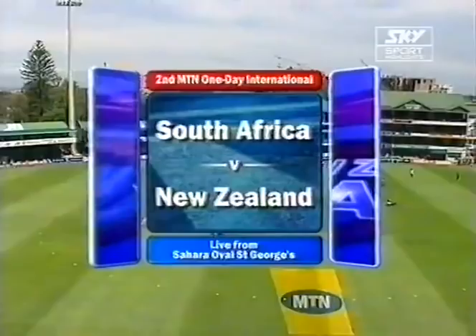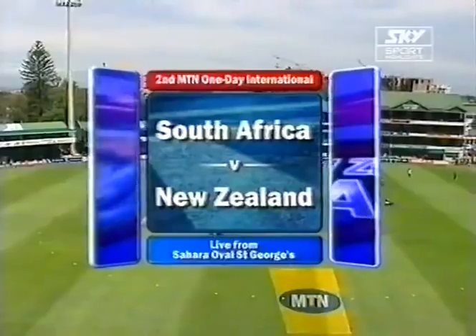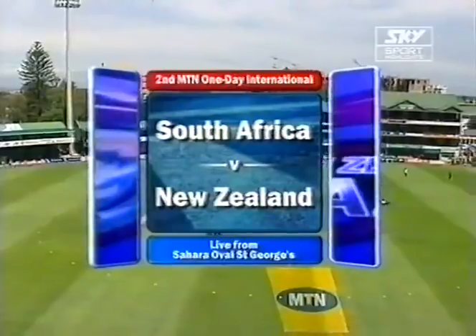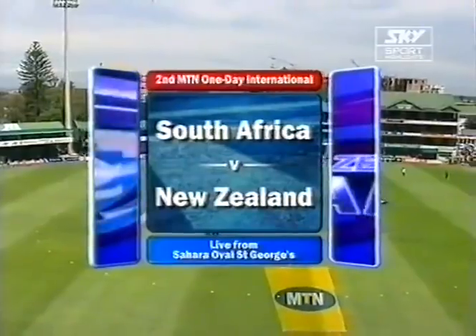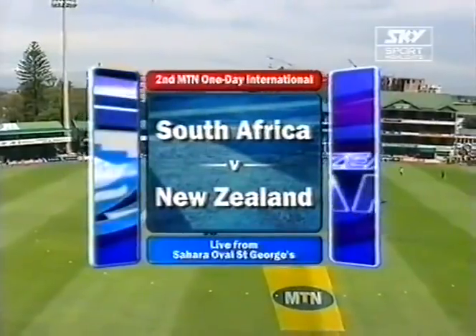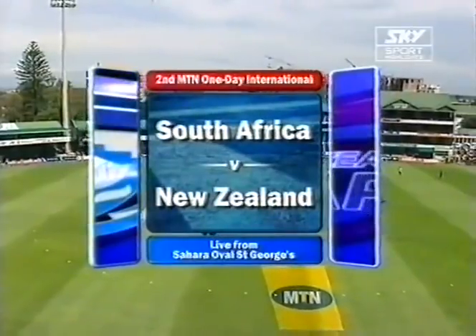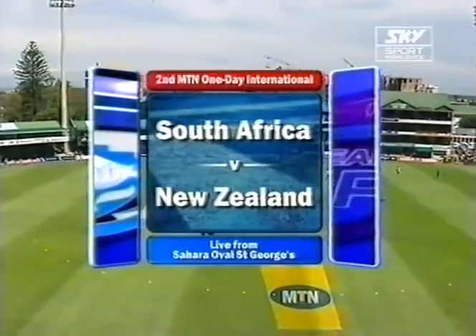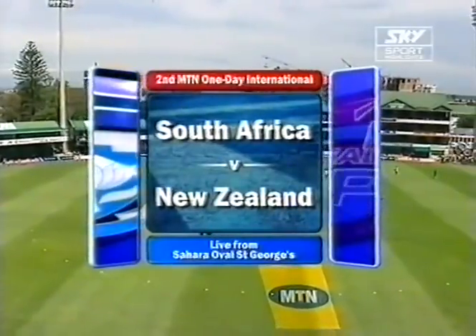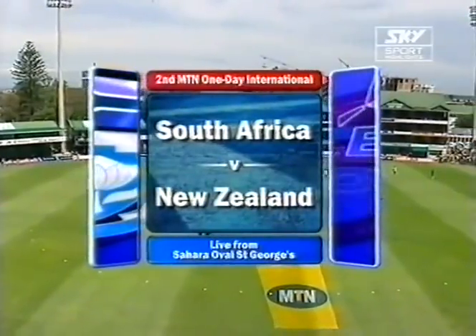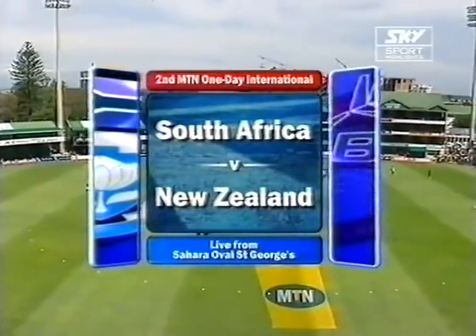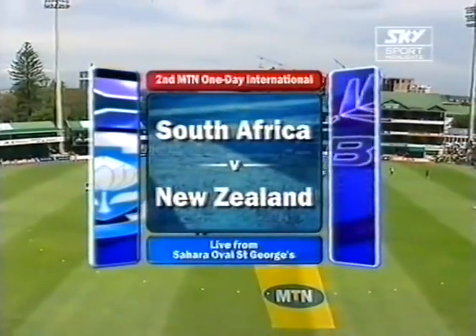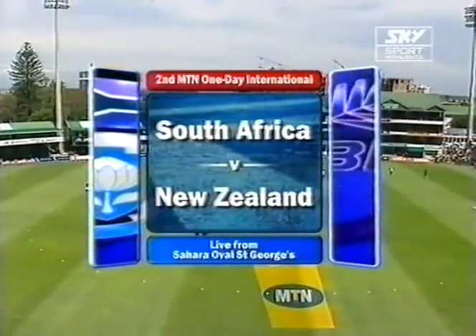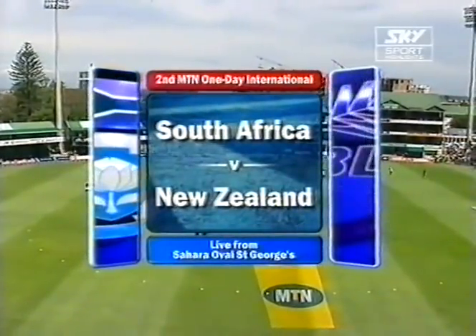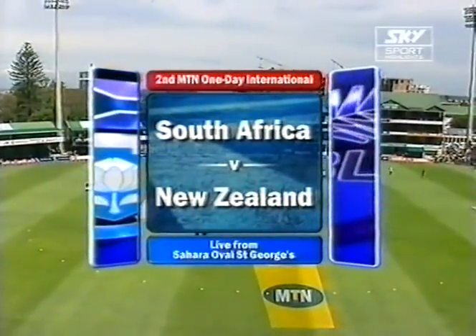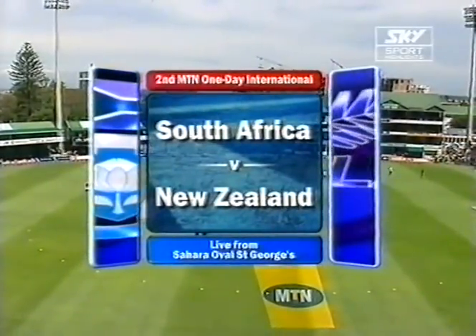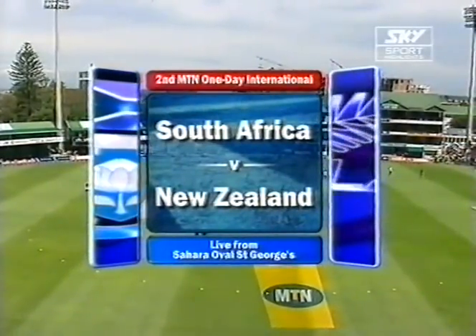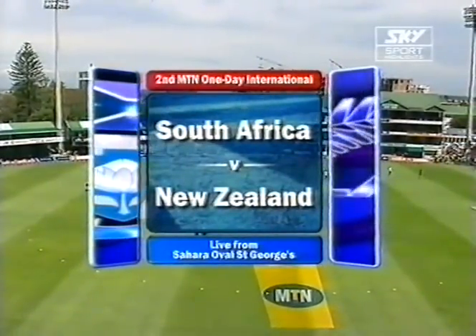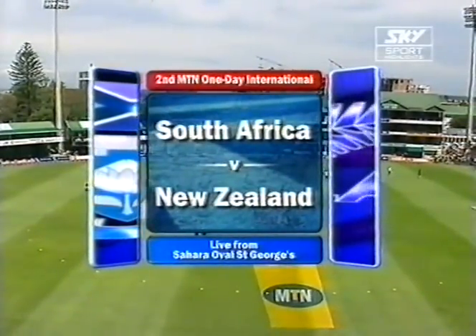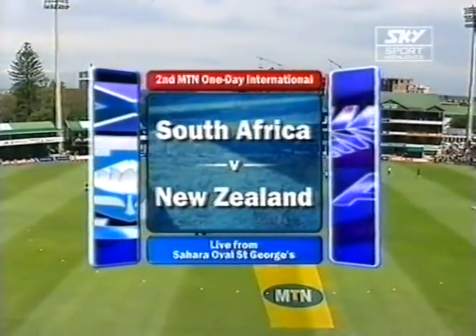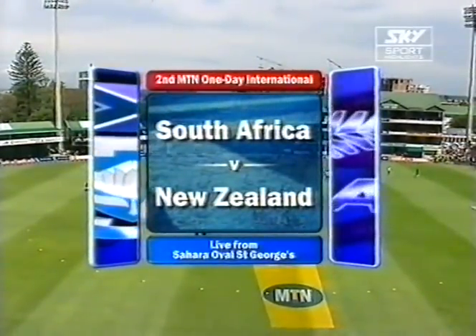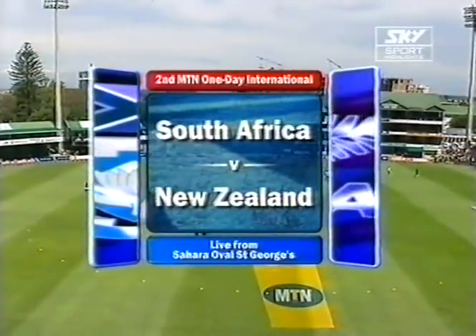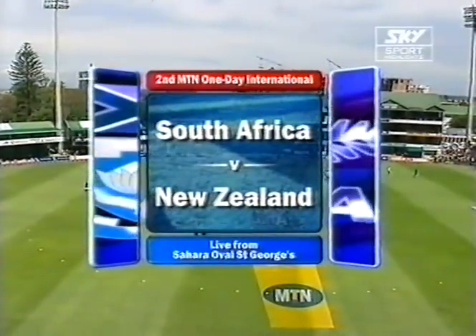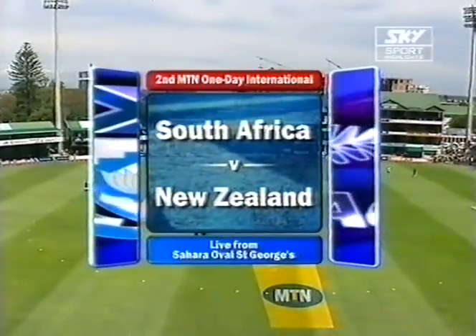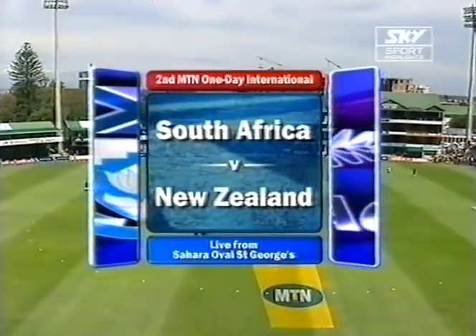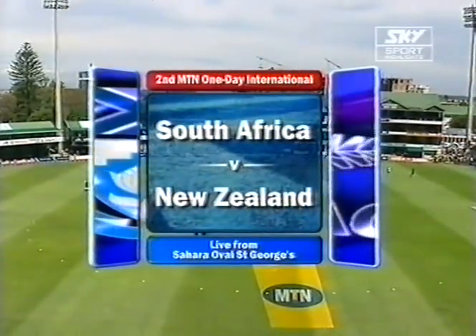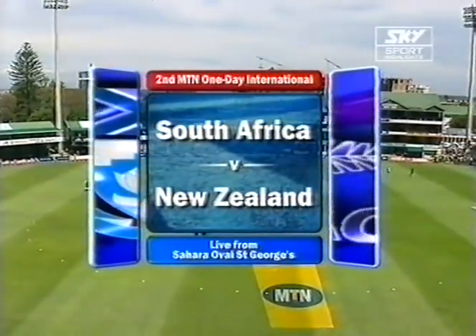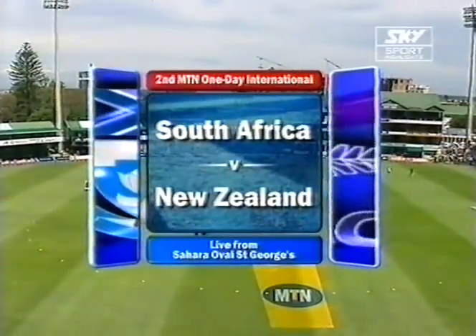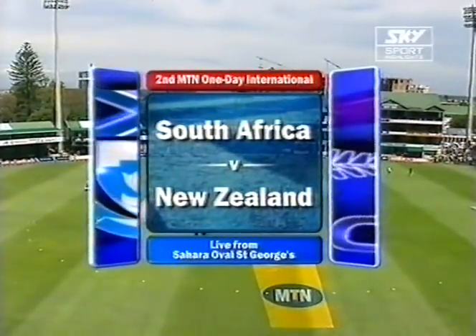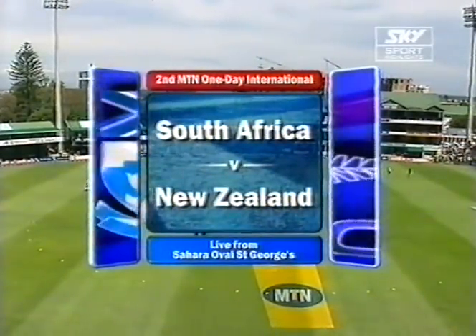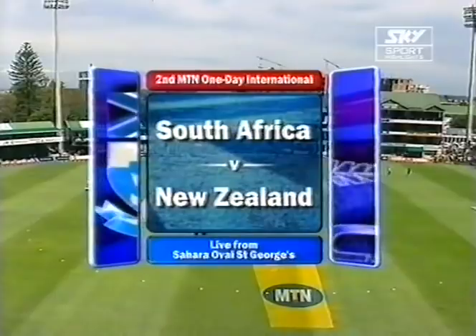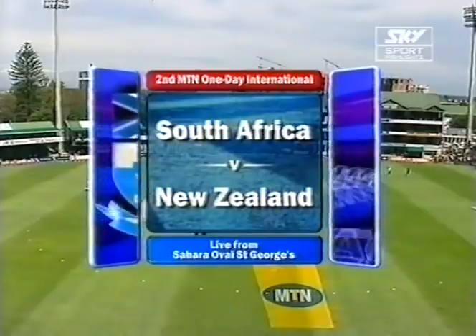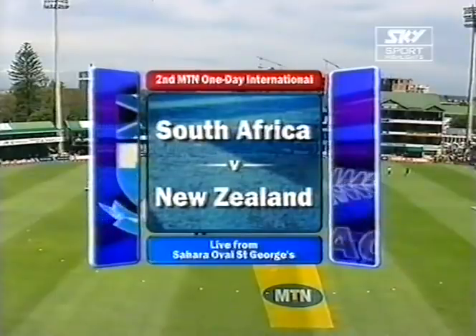Taking on in New Zealand, and we're live to you from Sahara Oval, St. George's.